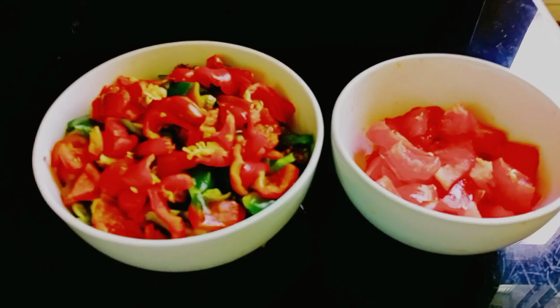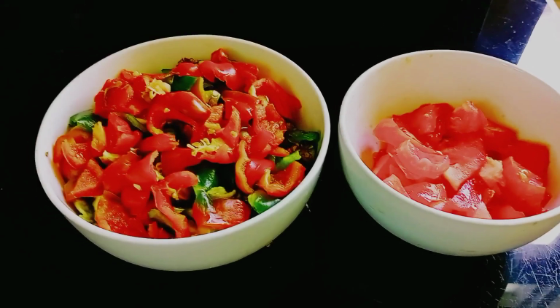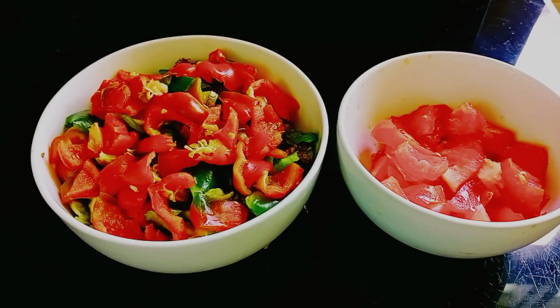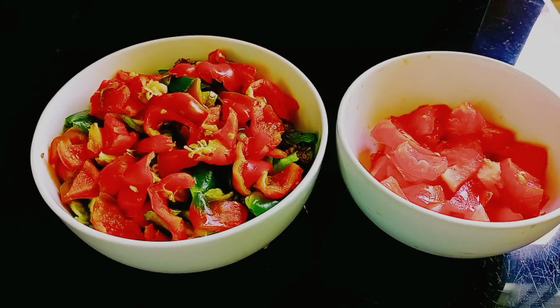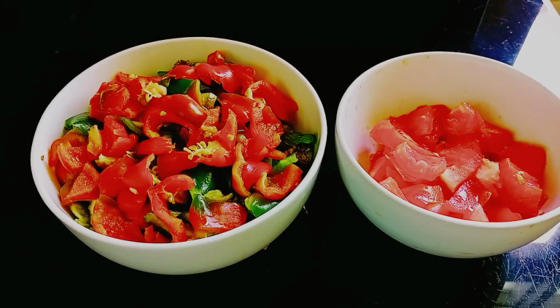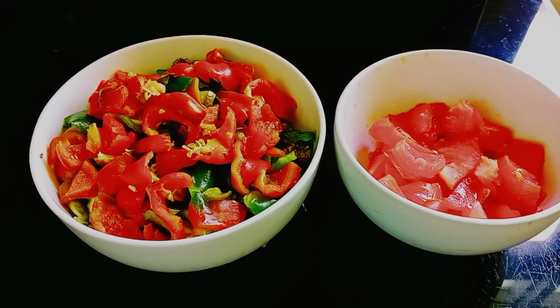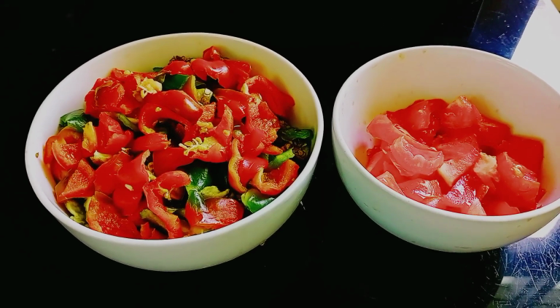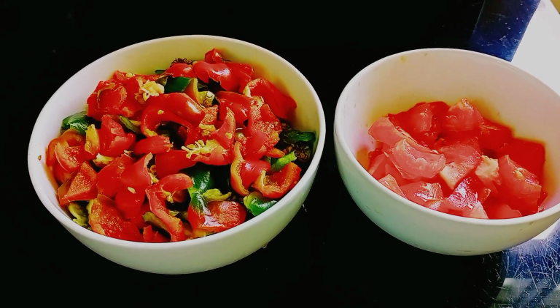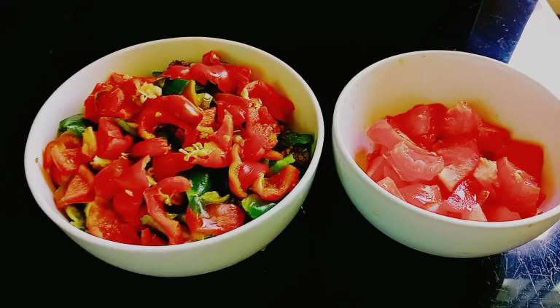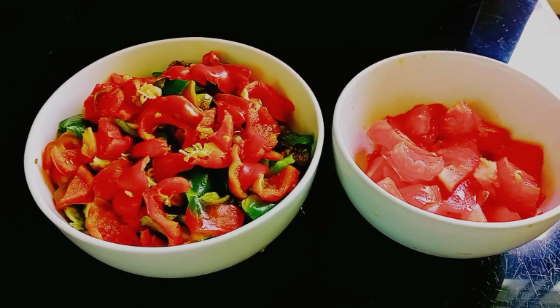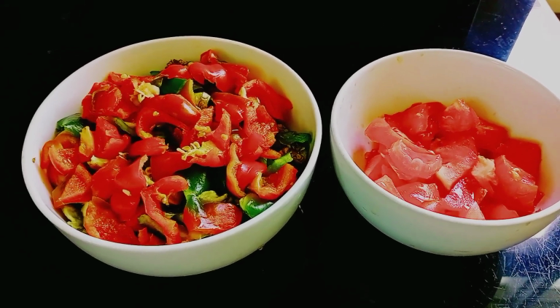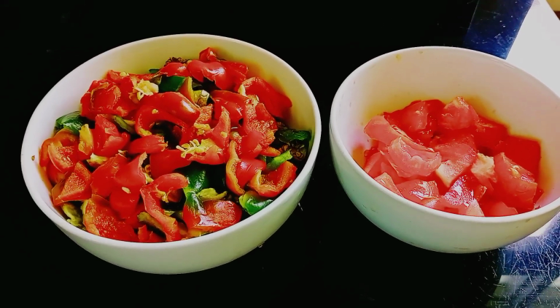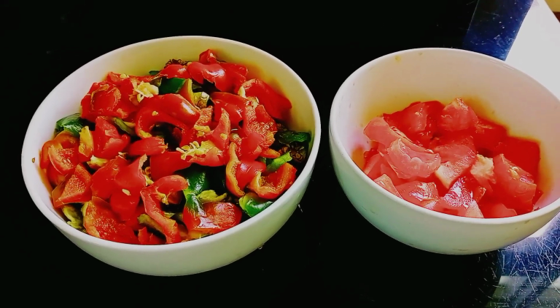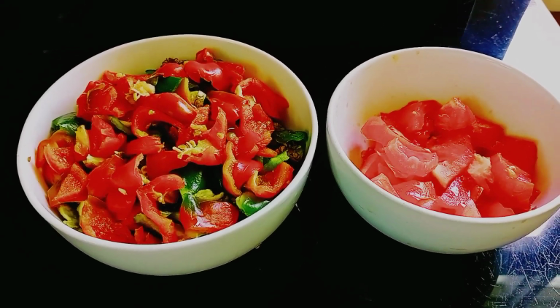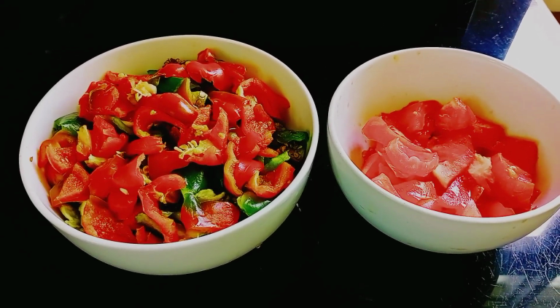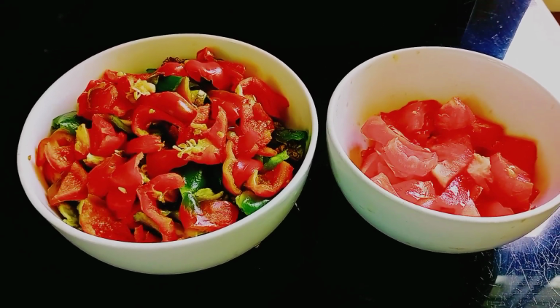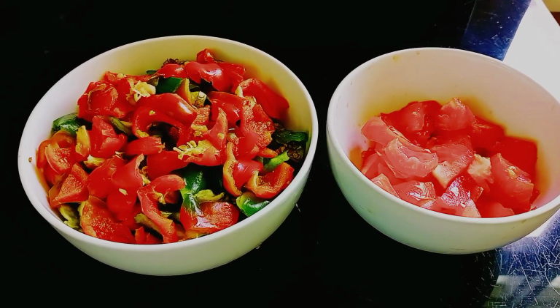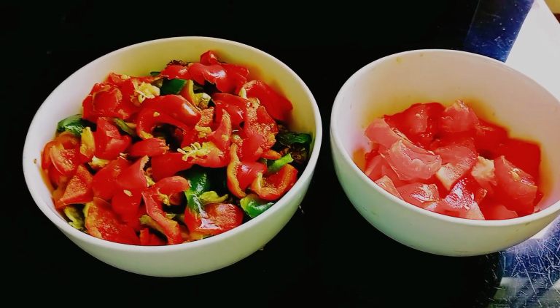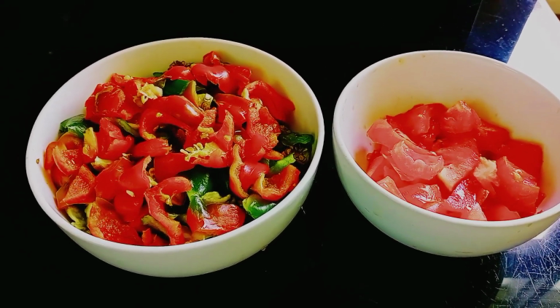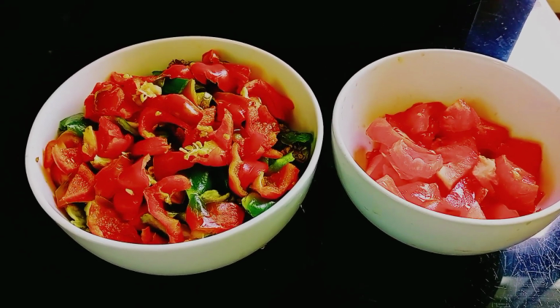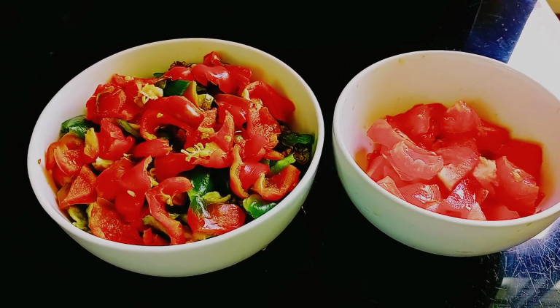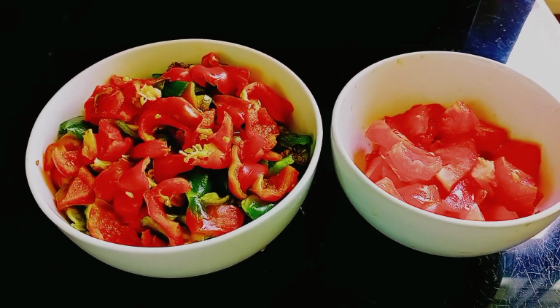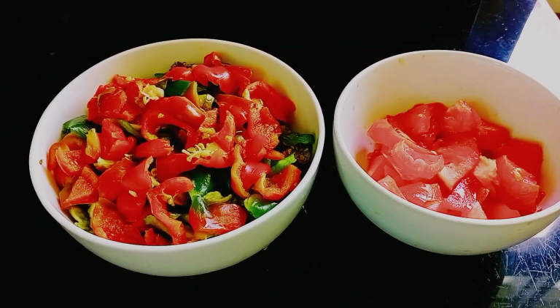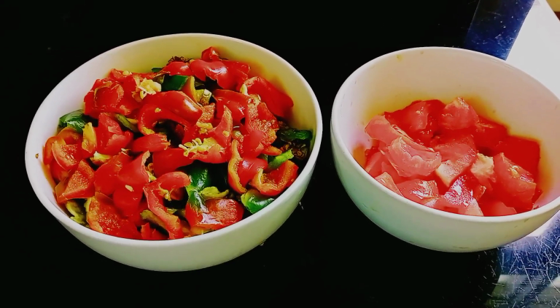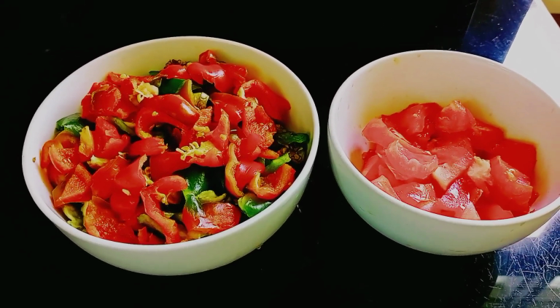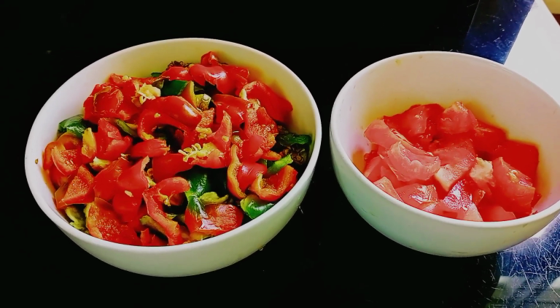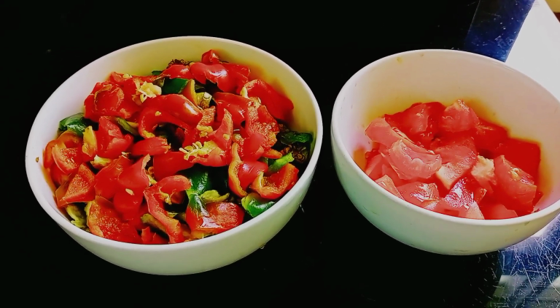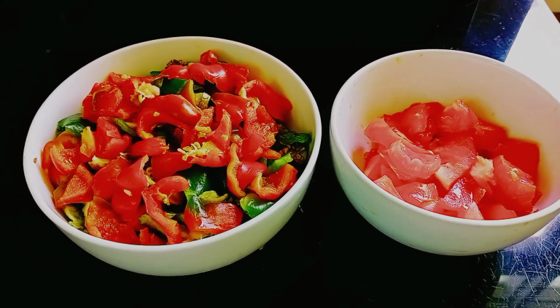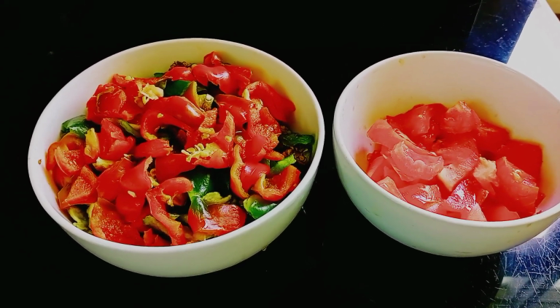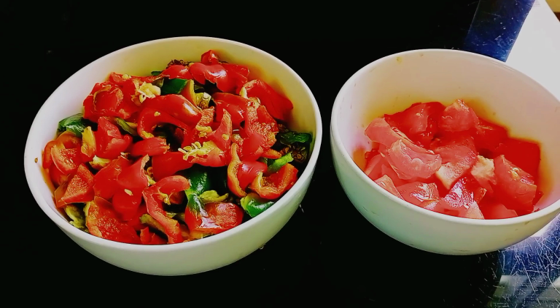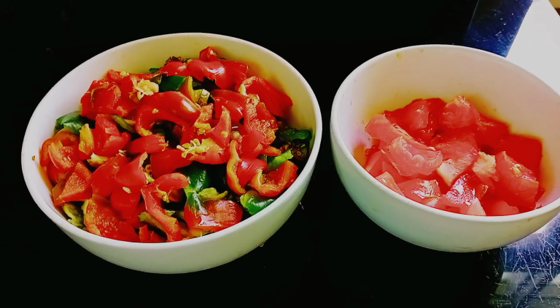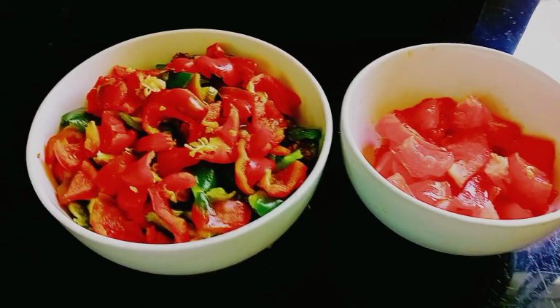Assalamu alaikum everyone. Hope you all are doing well. Today I am going to share a tomato capsicum recipe.